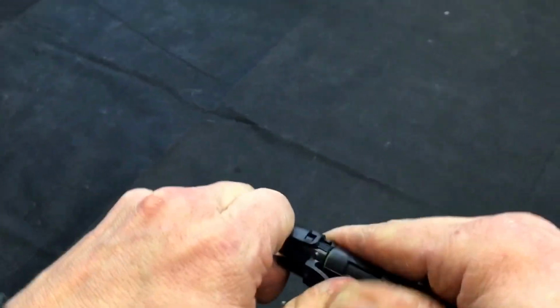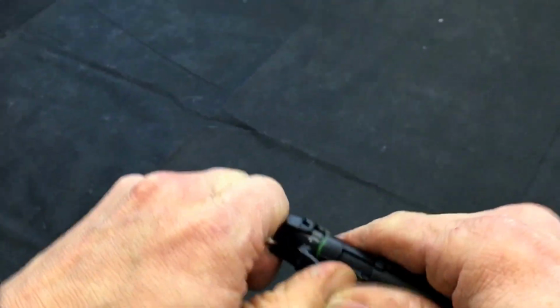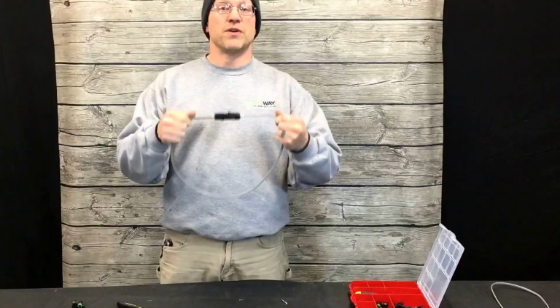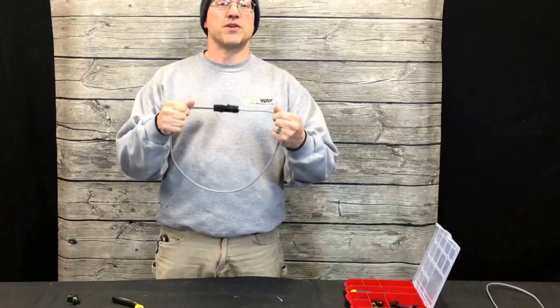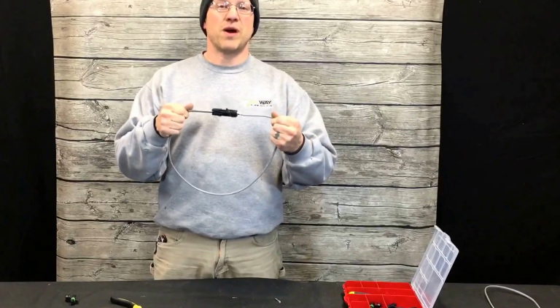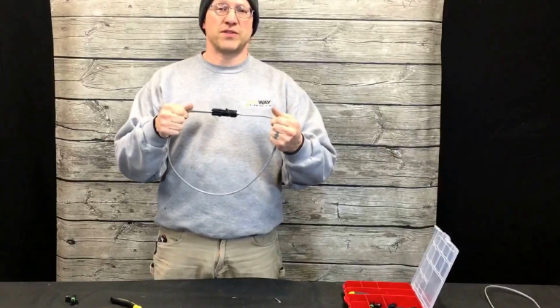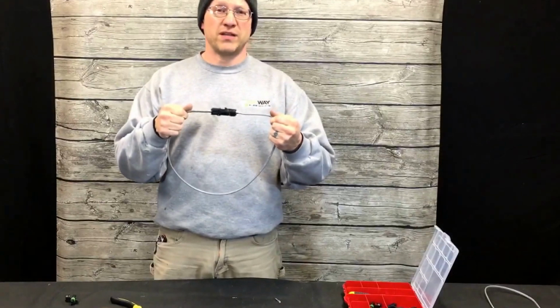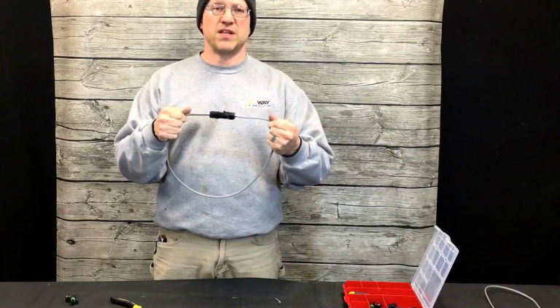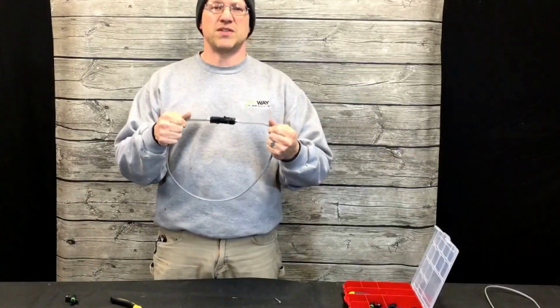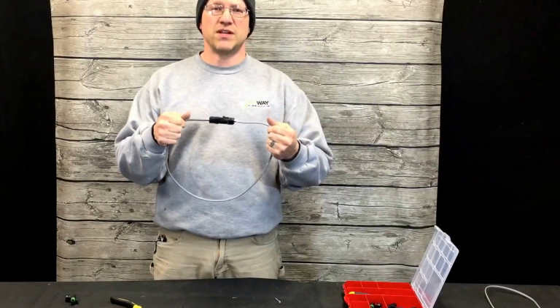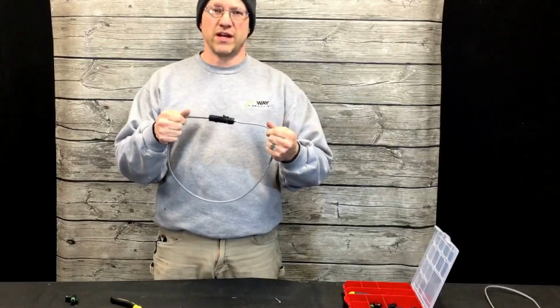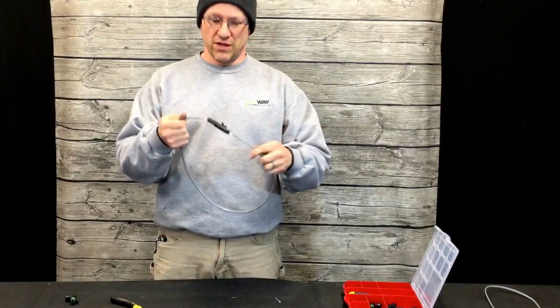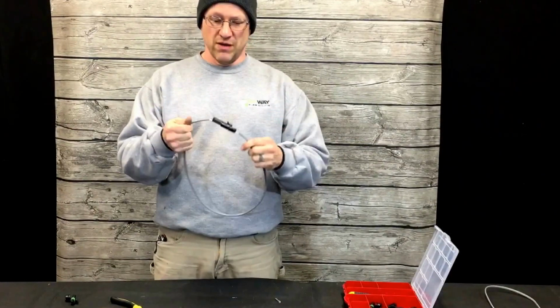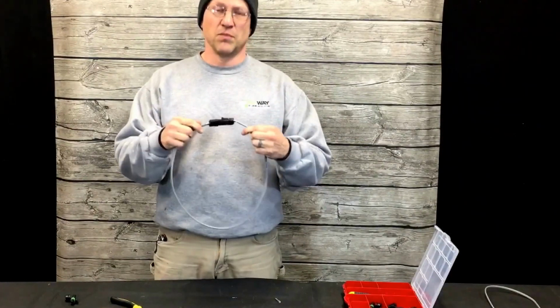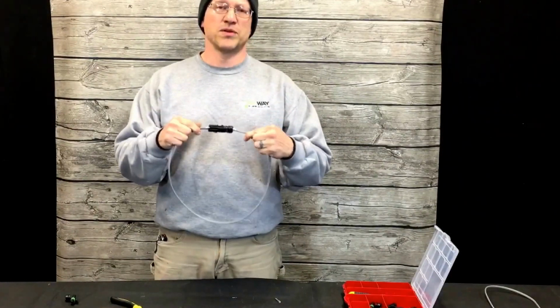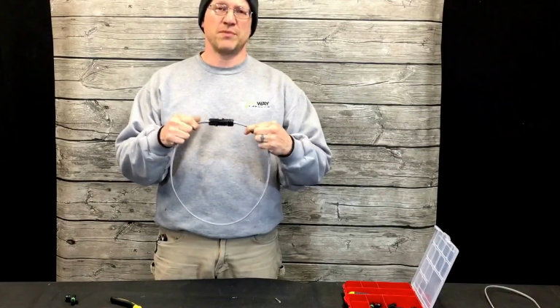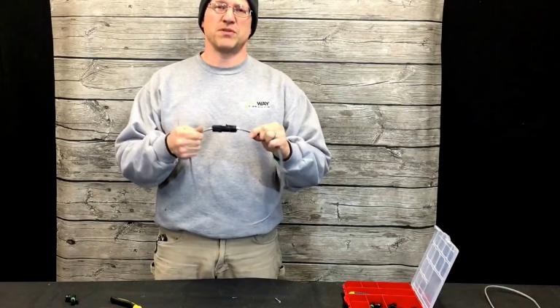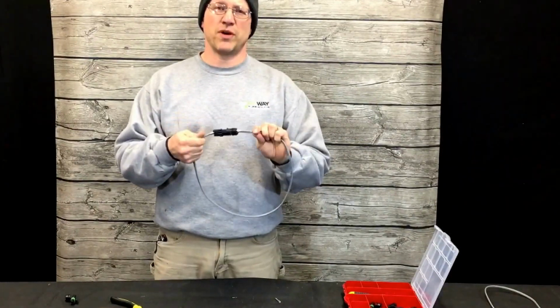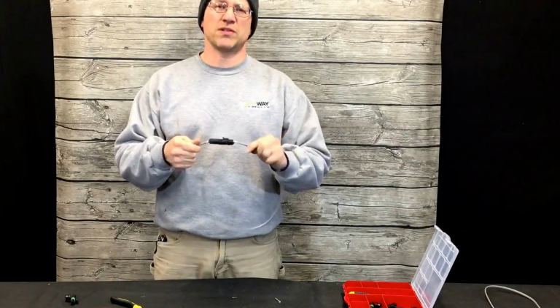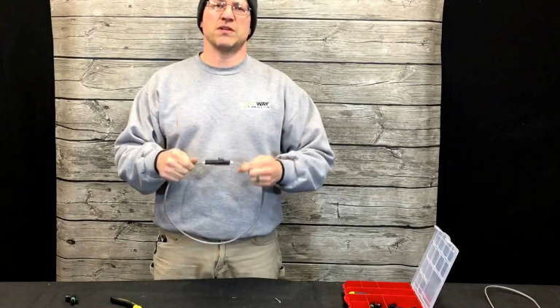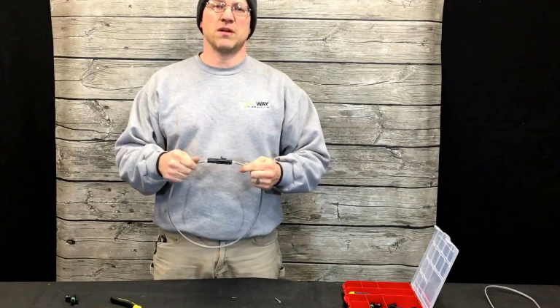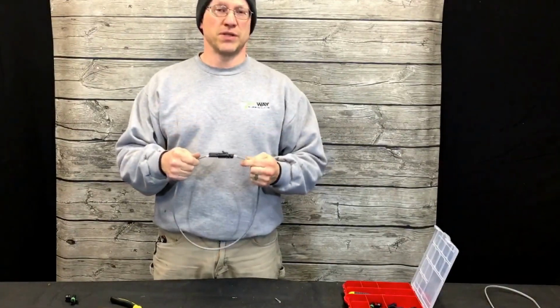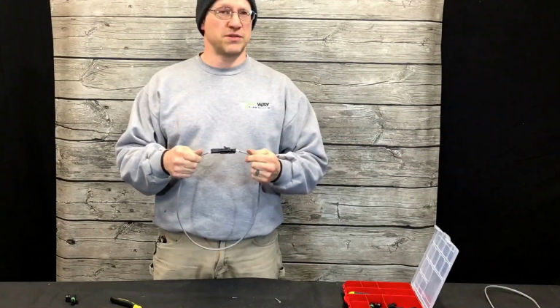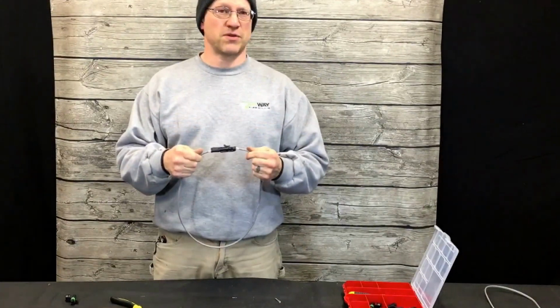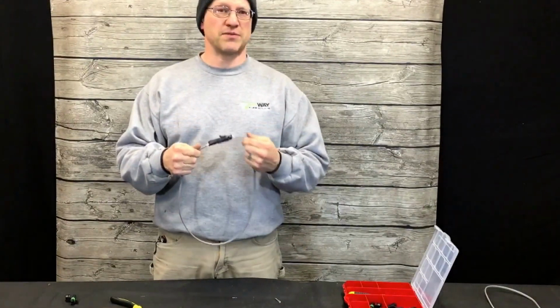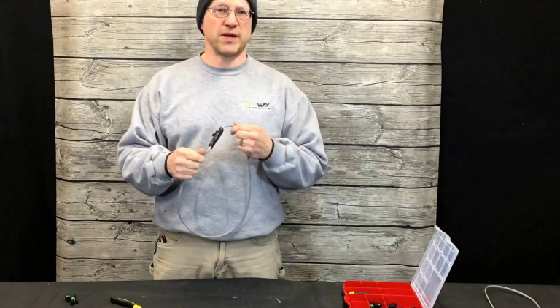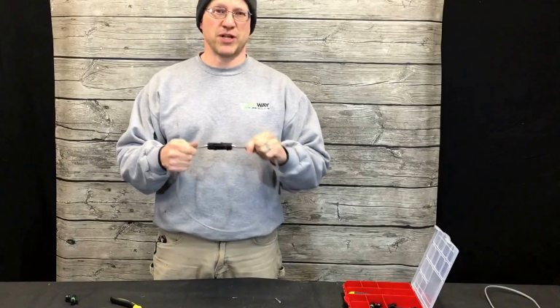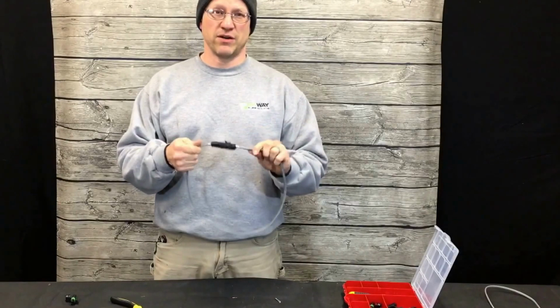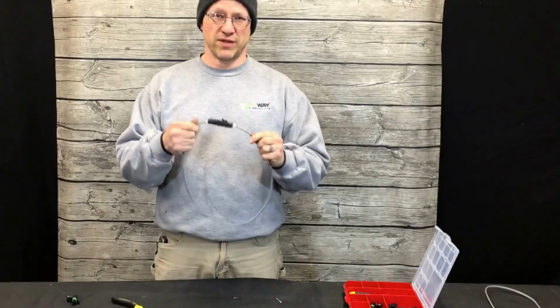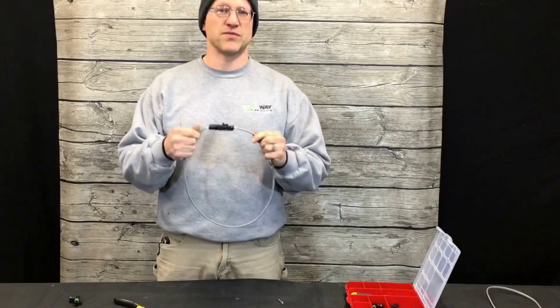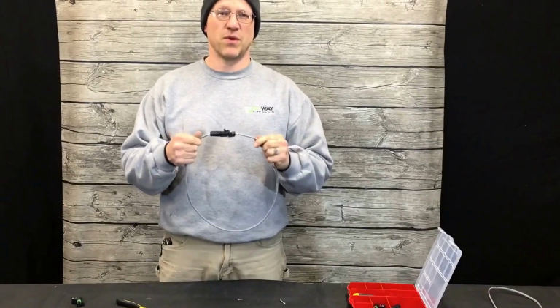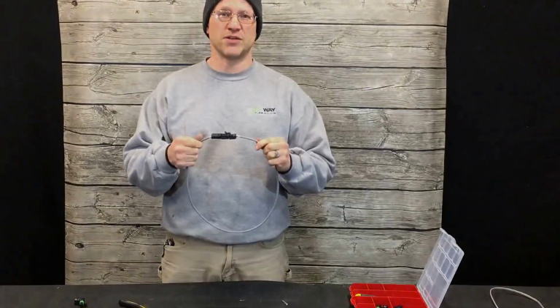So there's your WeatherTite DC connector. For more tips and tricks, please subscribe to my channel. Thanks for watching.